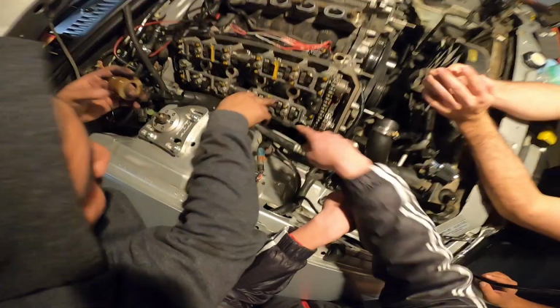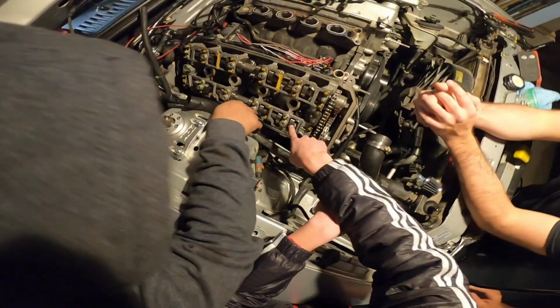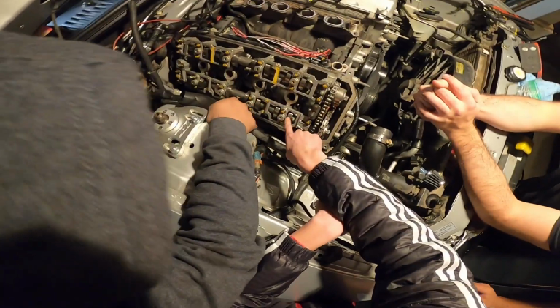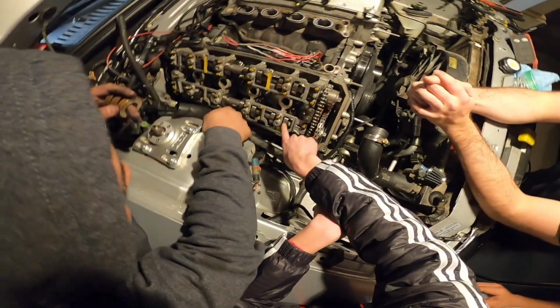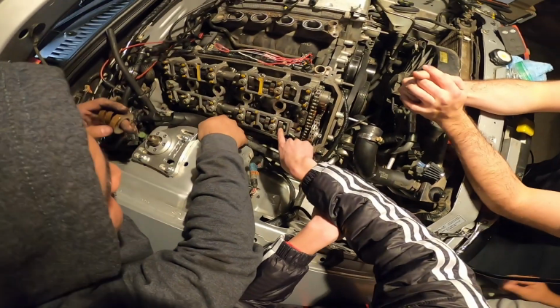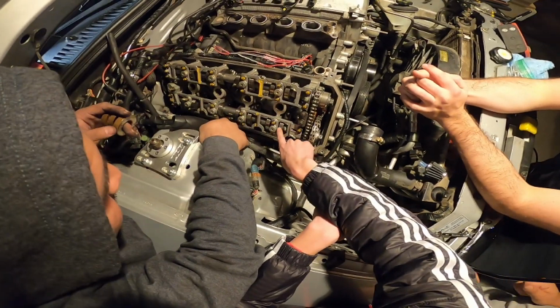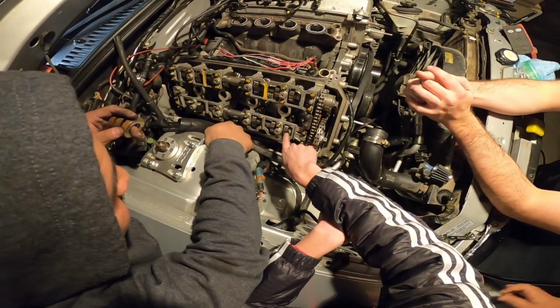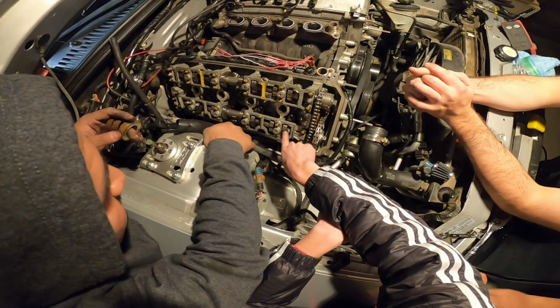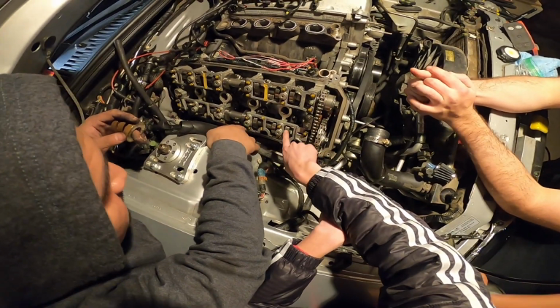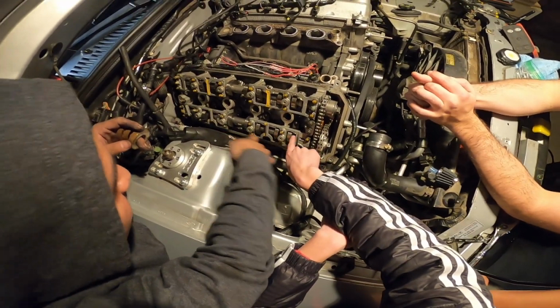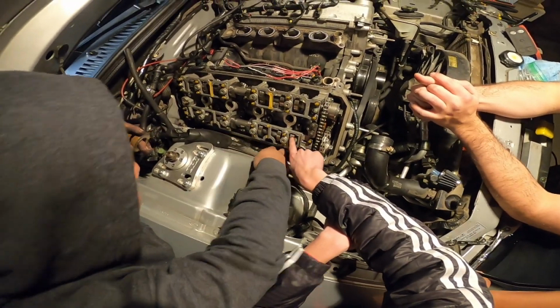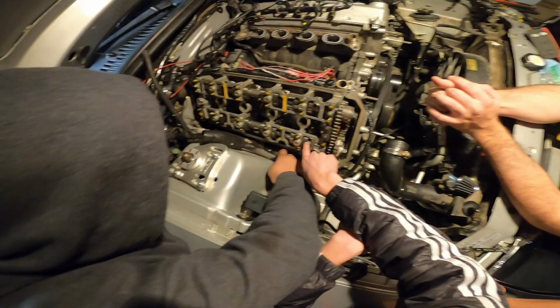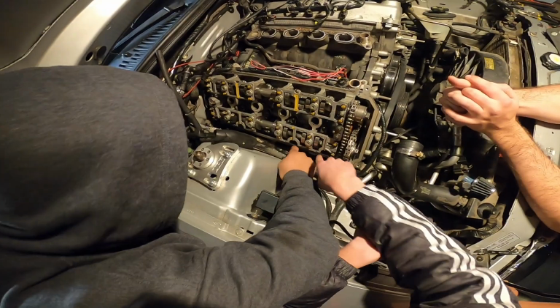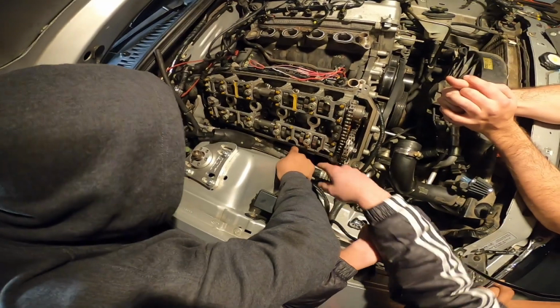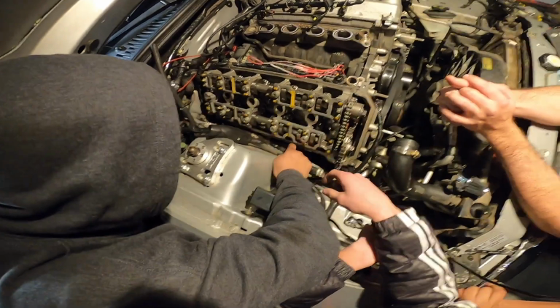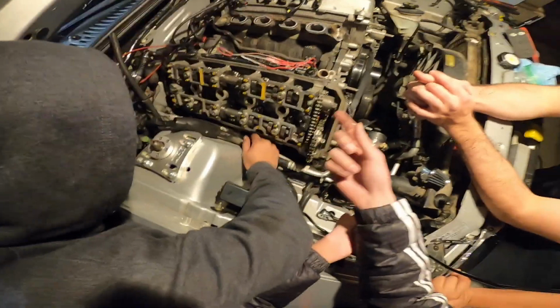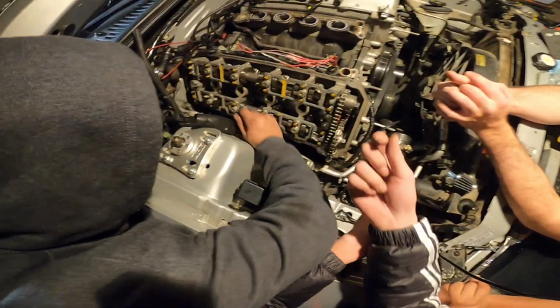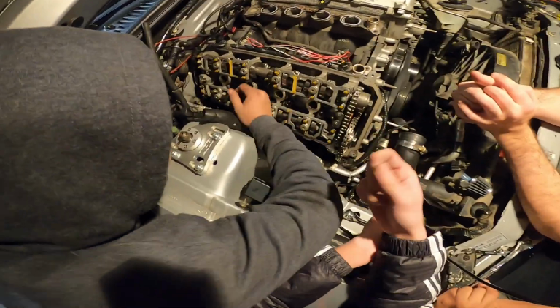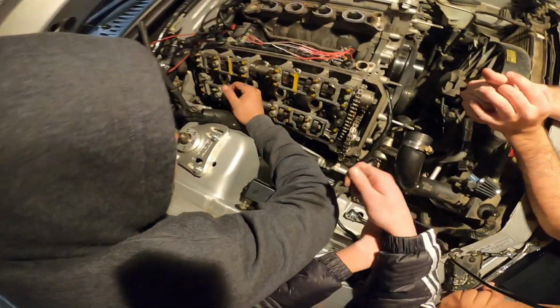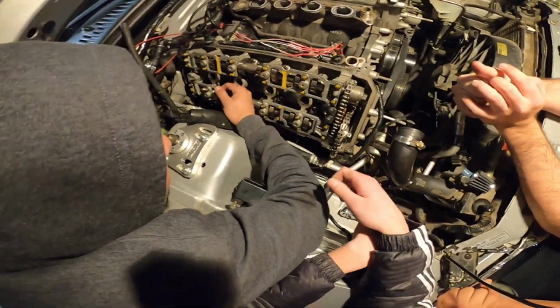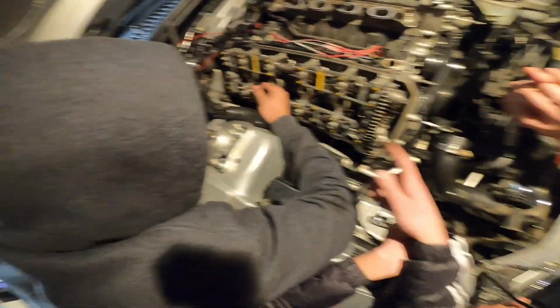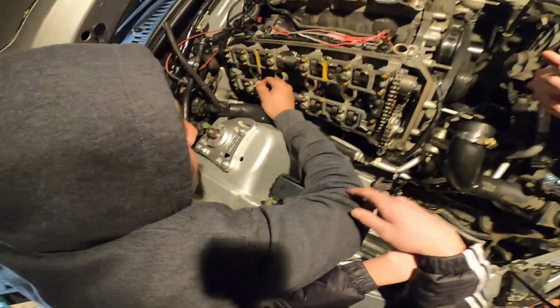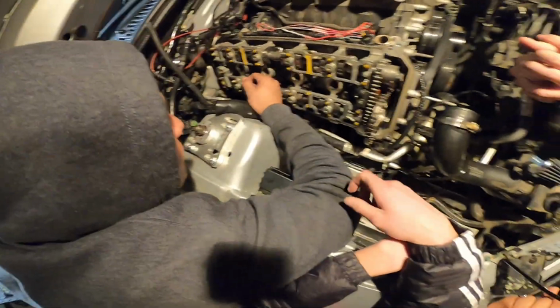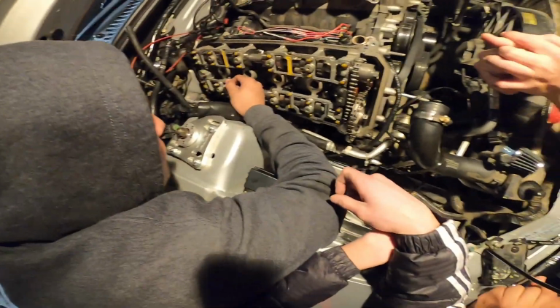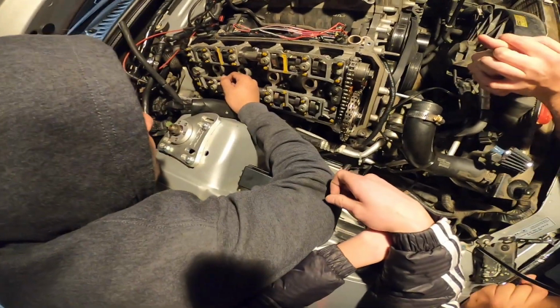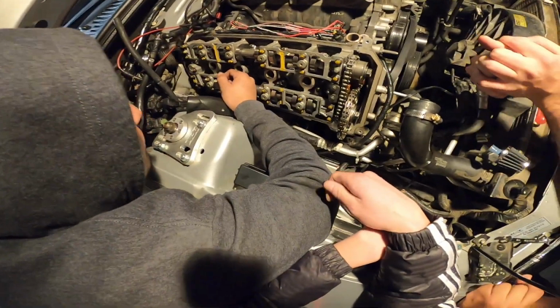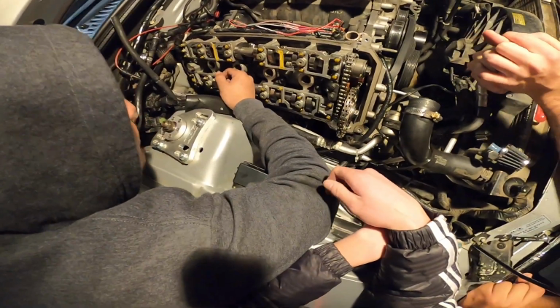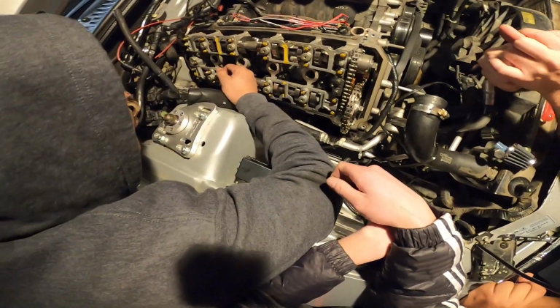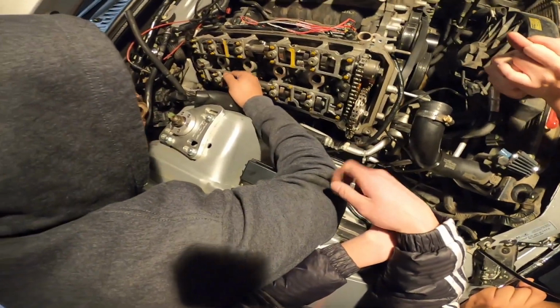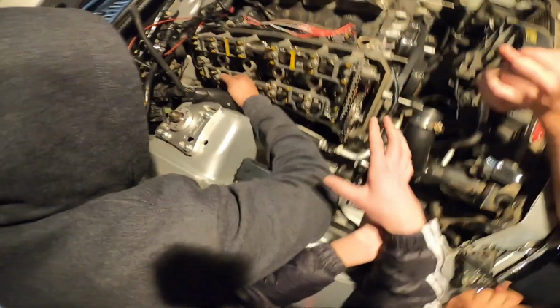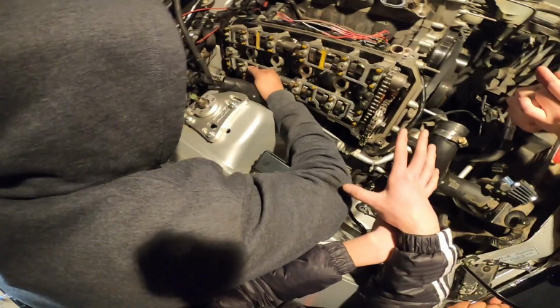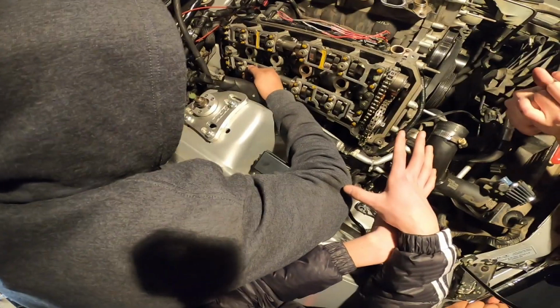The cams have a little bit of wear, but they're okay — they're not like scarred up. It's the bearings then. The heads are good.